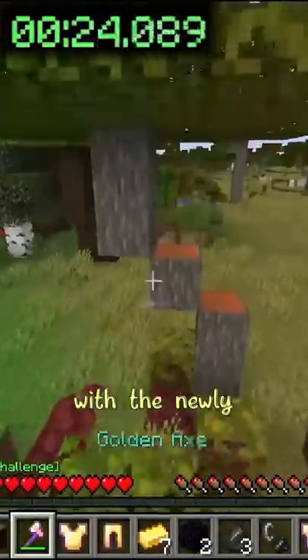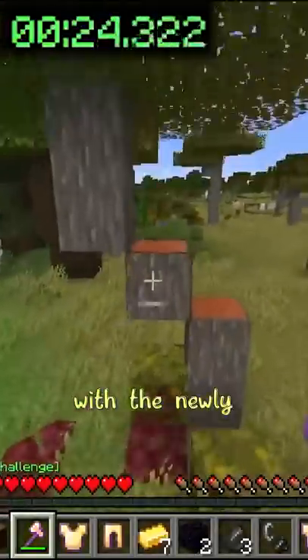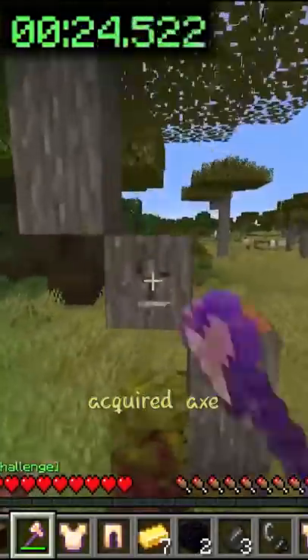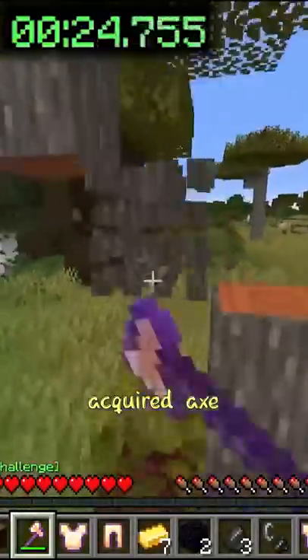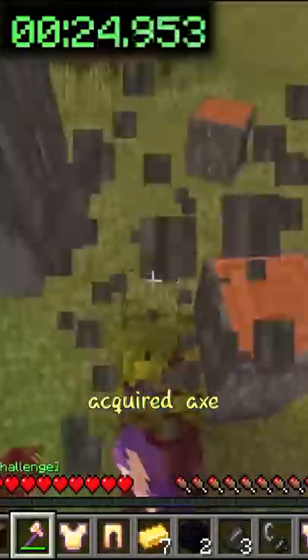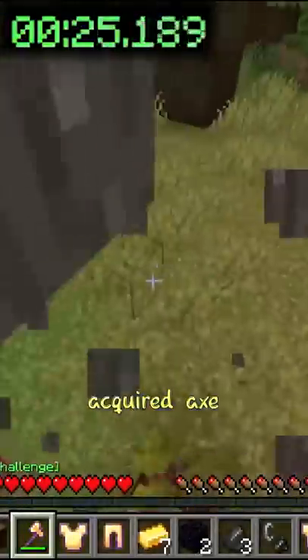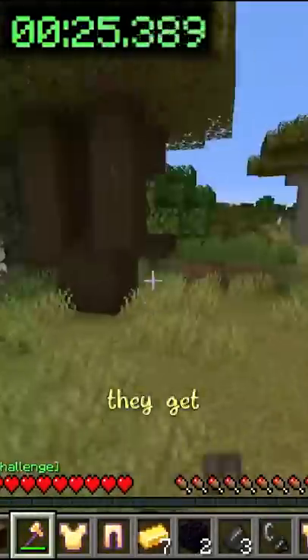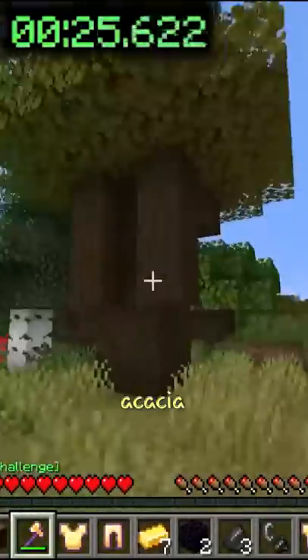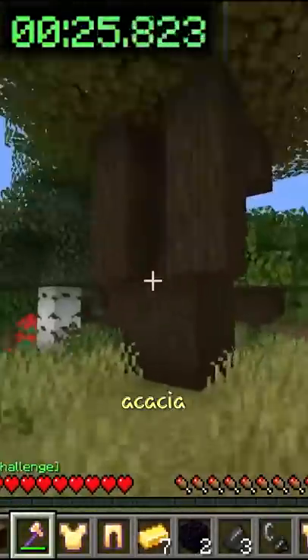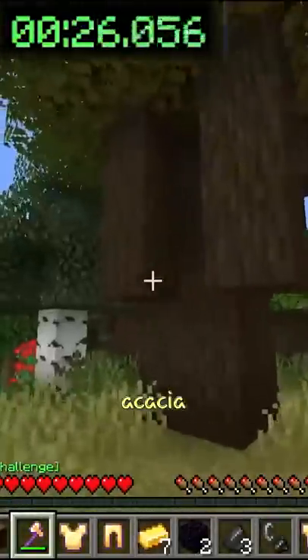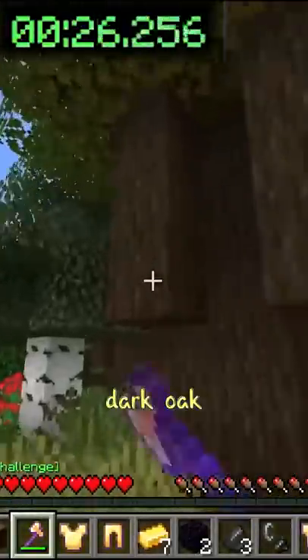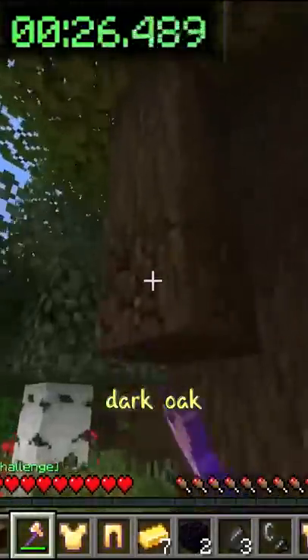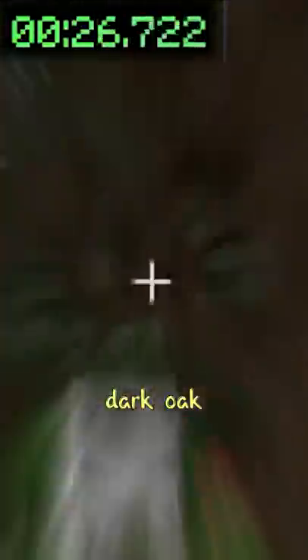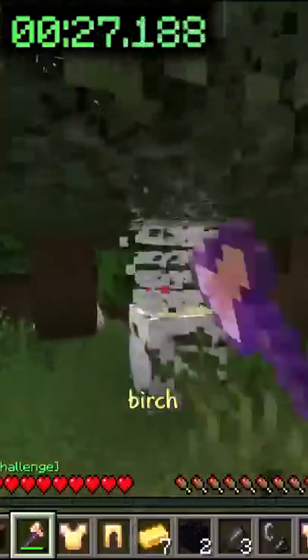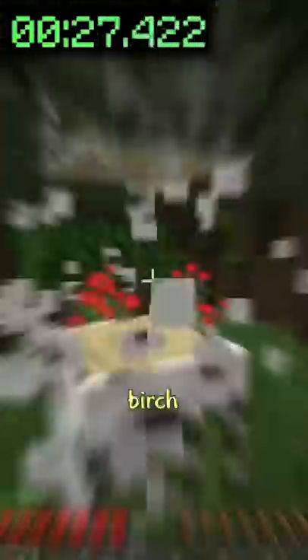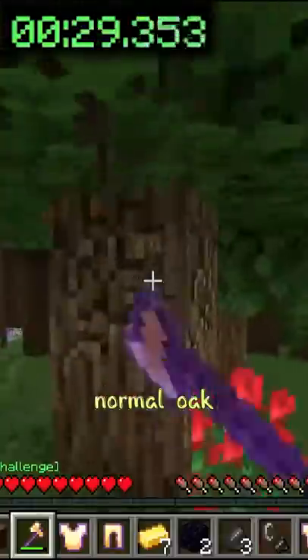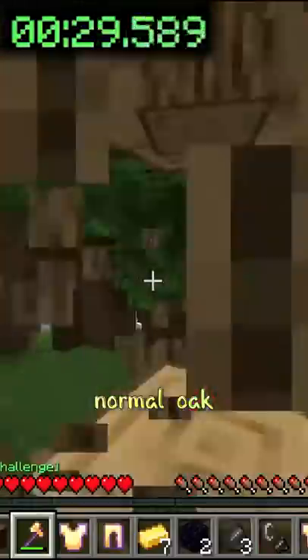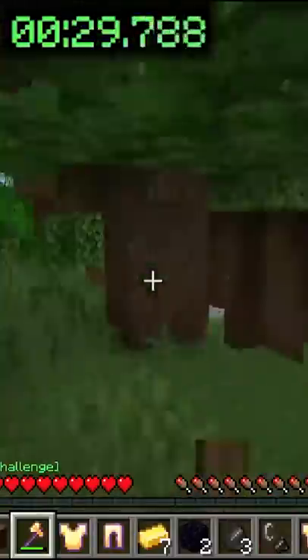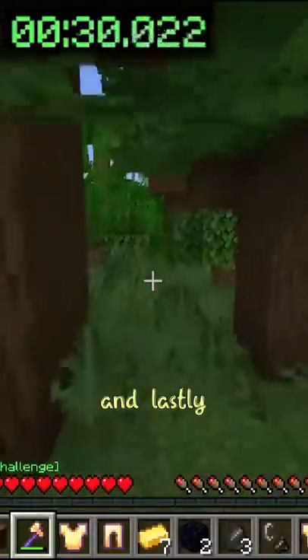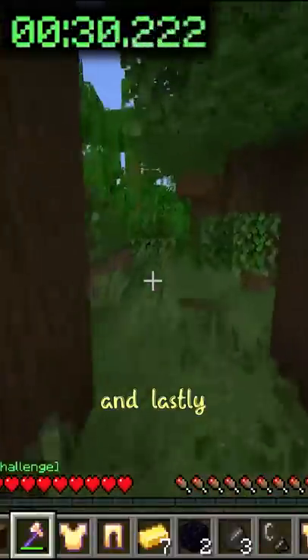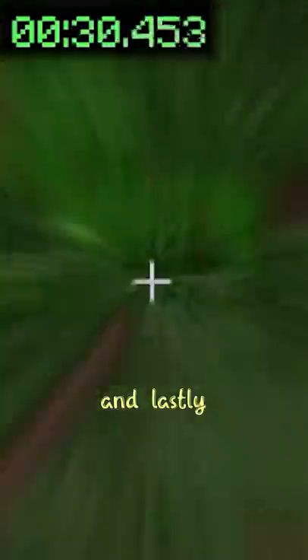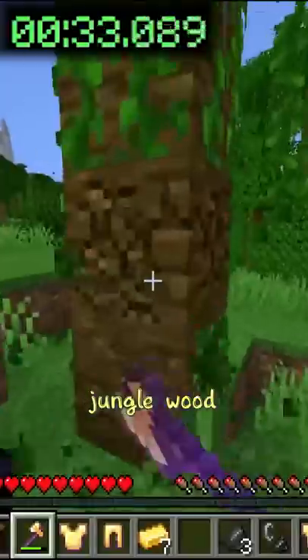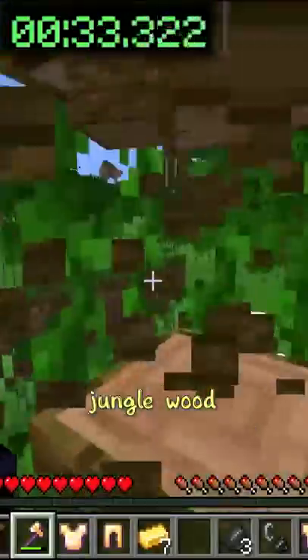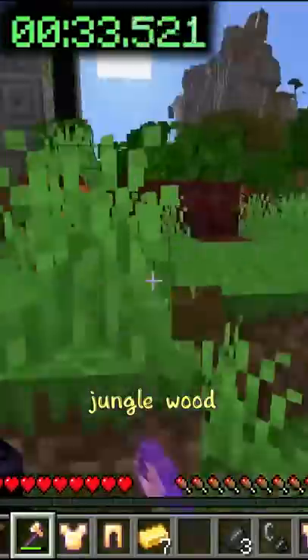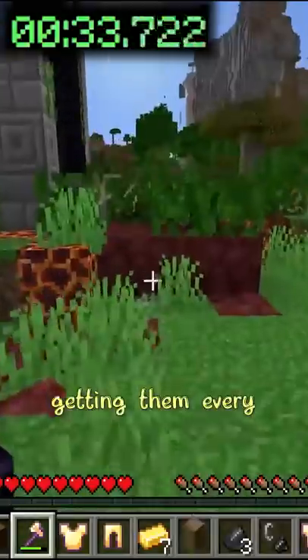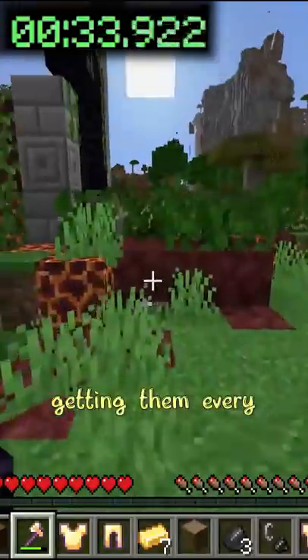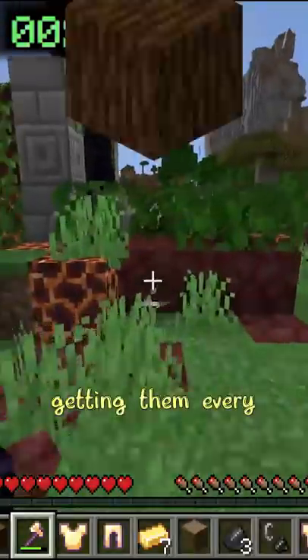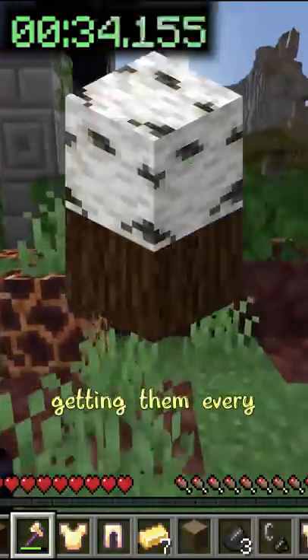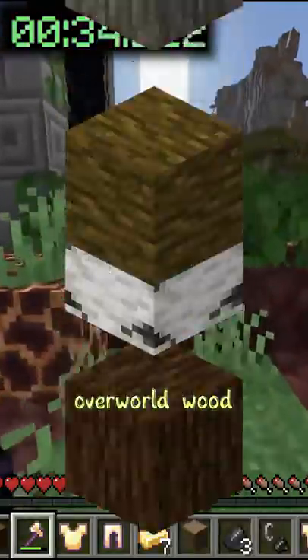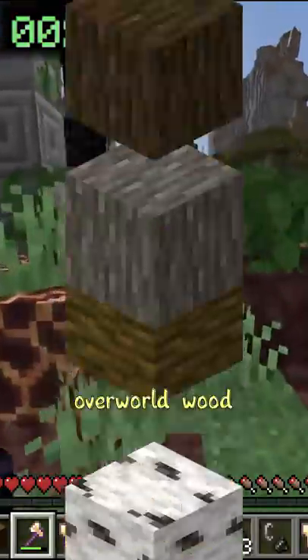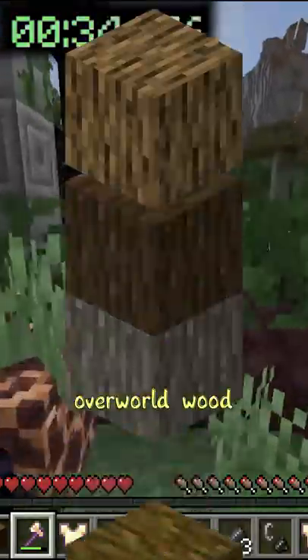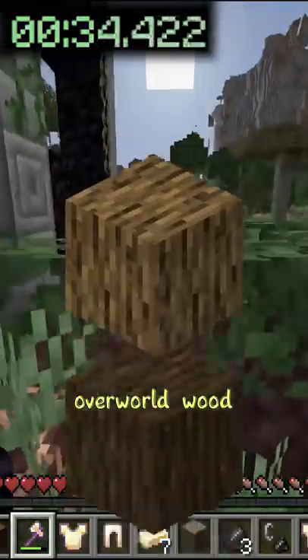With their newly acquired axe, they get Acacia, Dark Oak, Birch, Normal Oak, and lastly Jungle Wood — getting them every overworld wood.